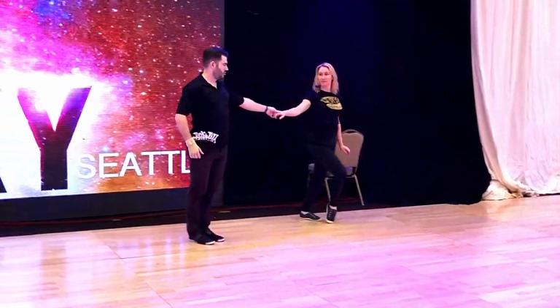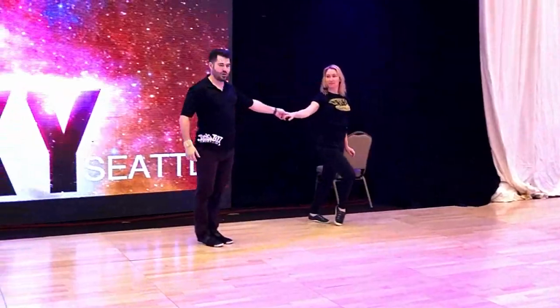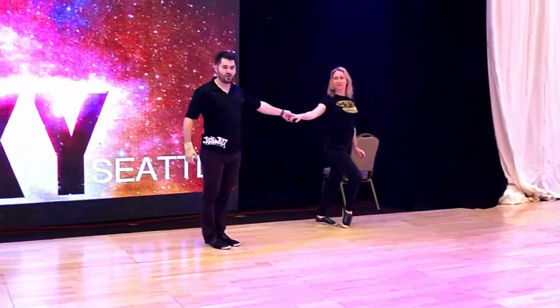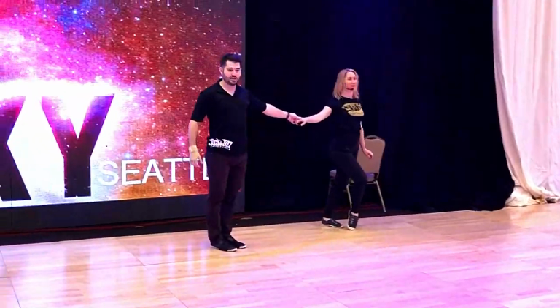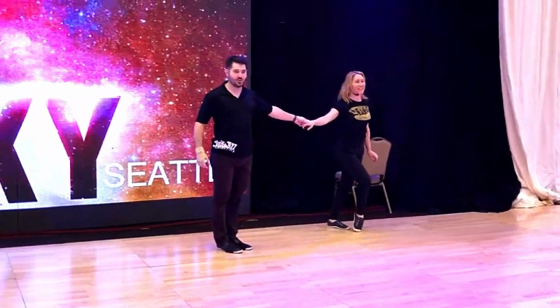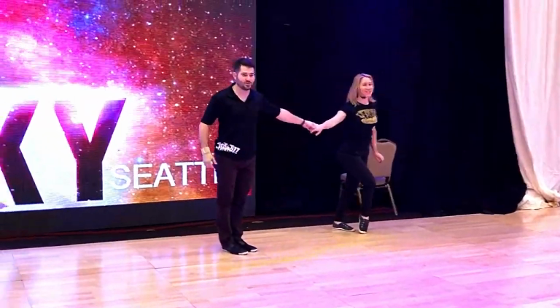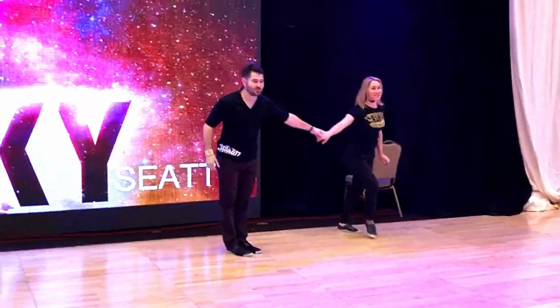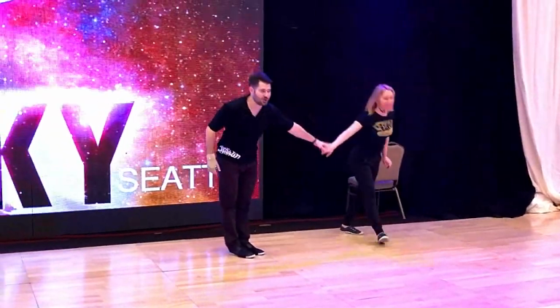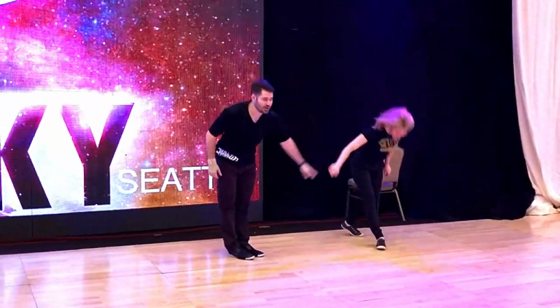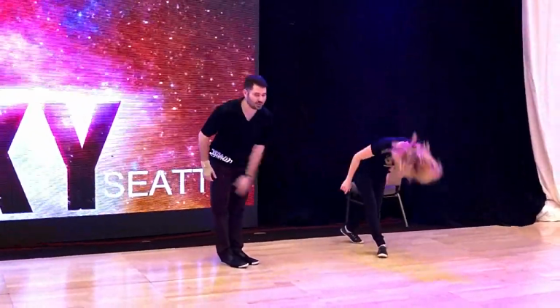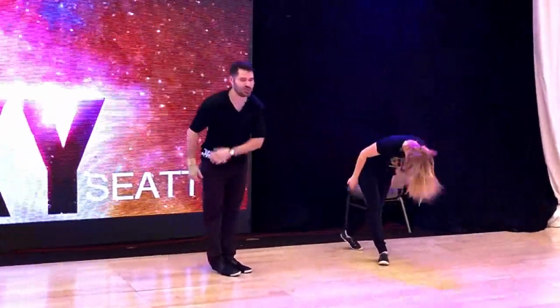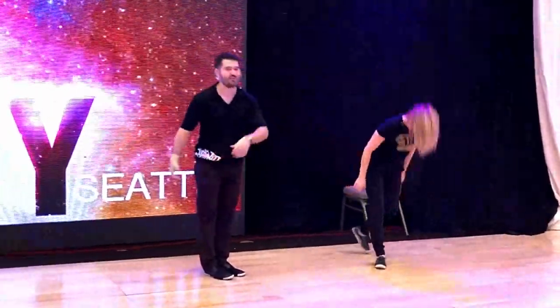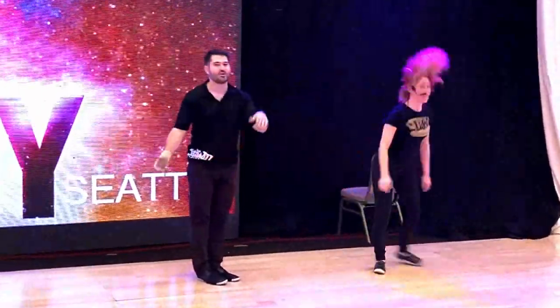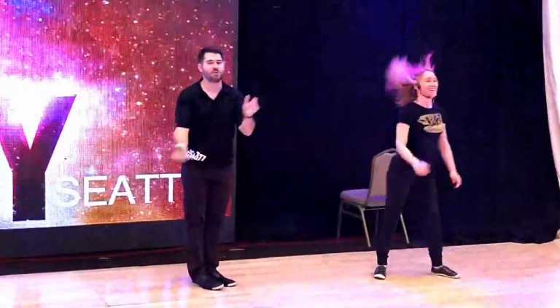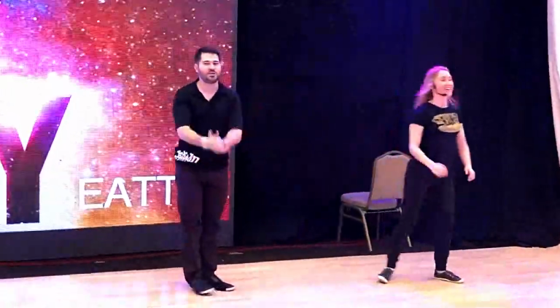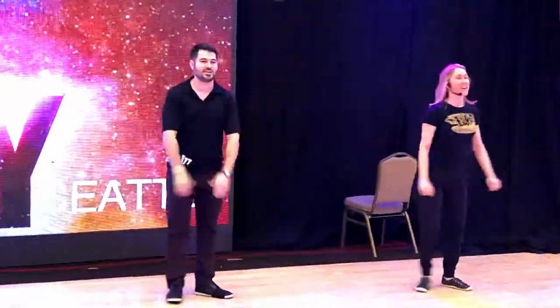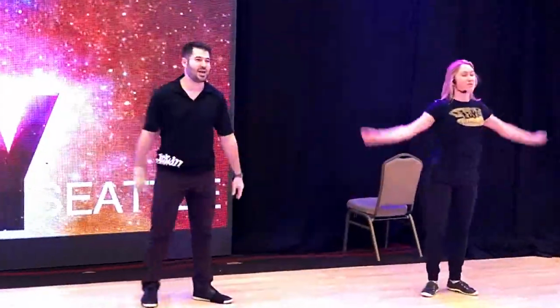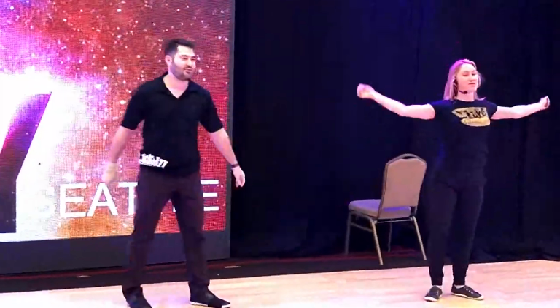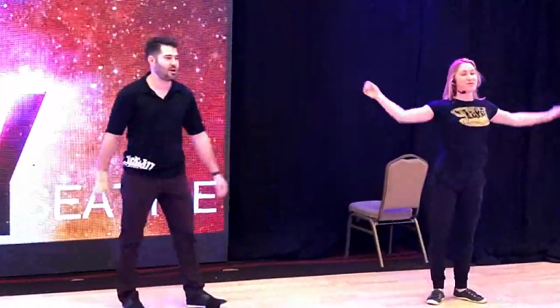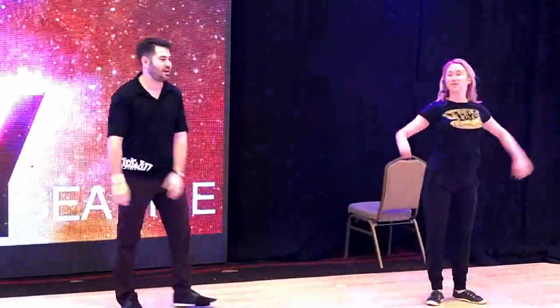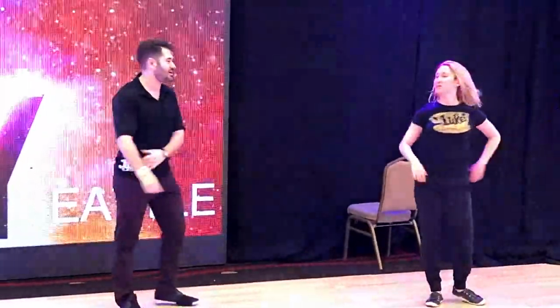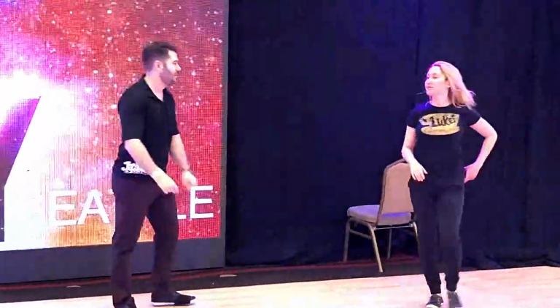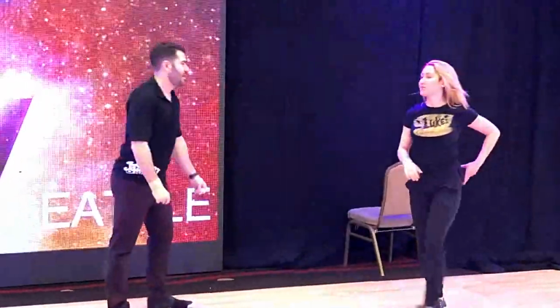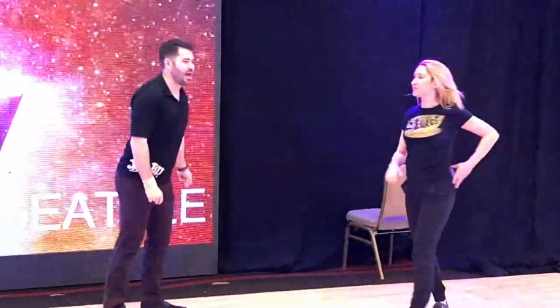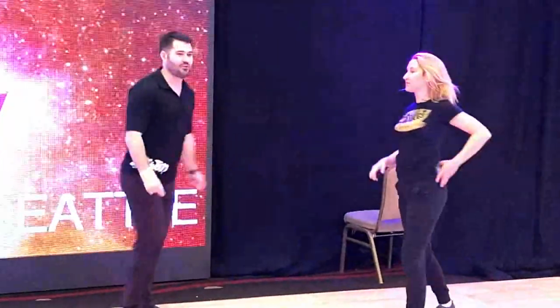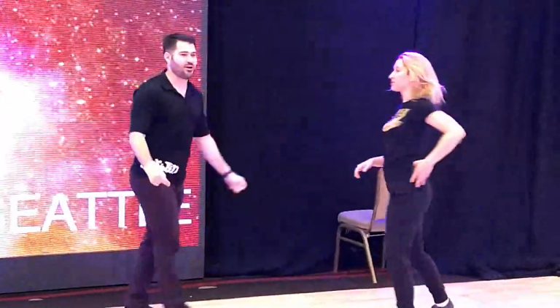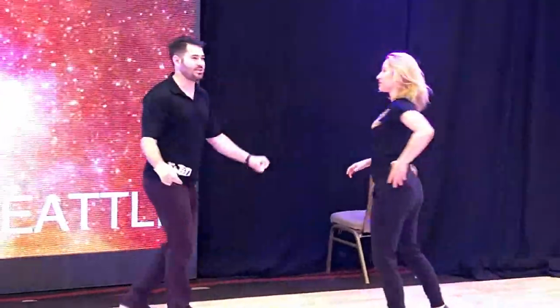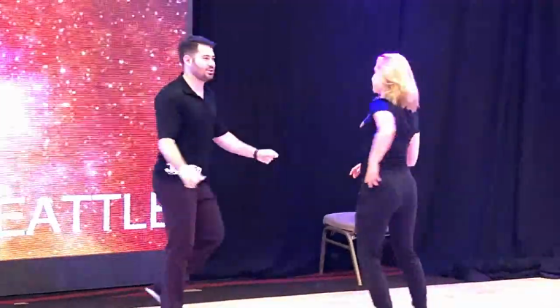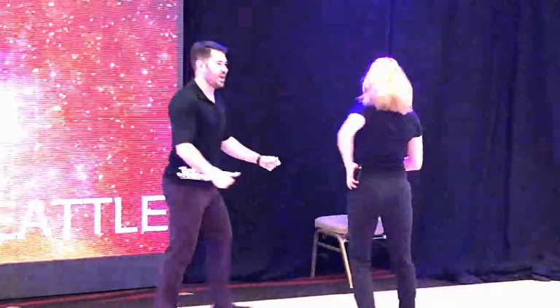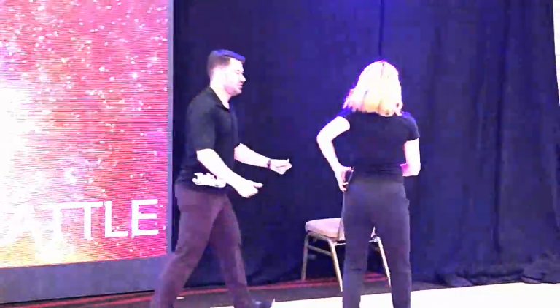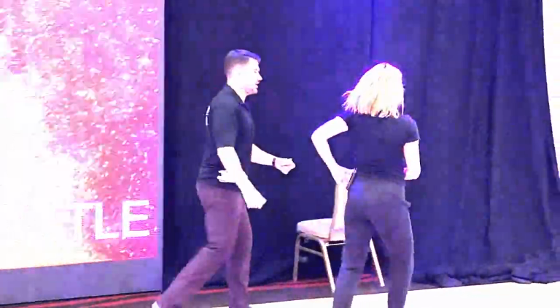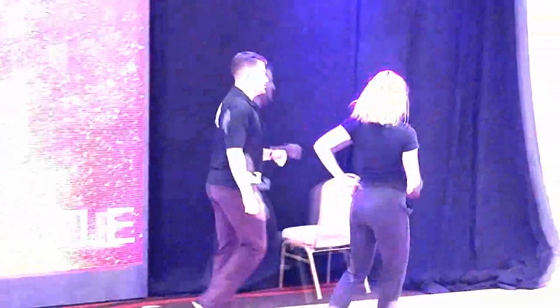Thank you guys so much for joining us. Good luck if you're competing today, everybody. Have a great rest of your day. Thanks.